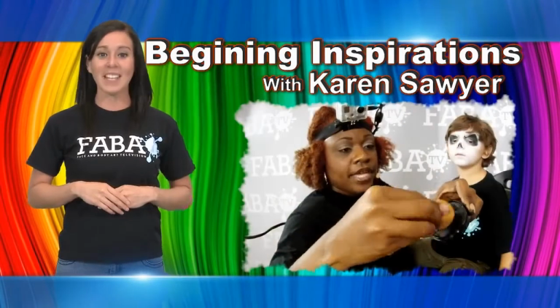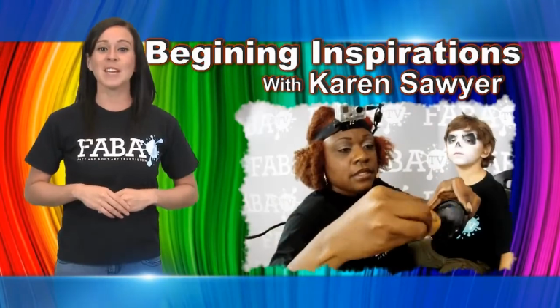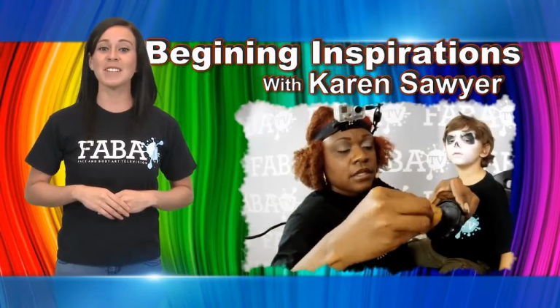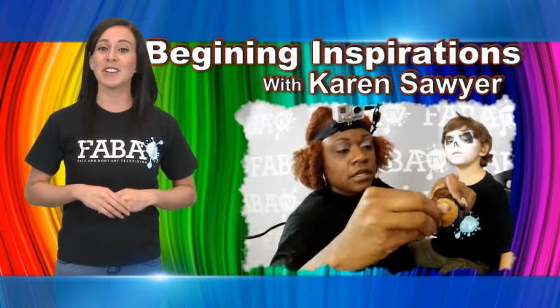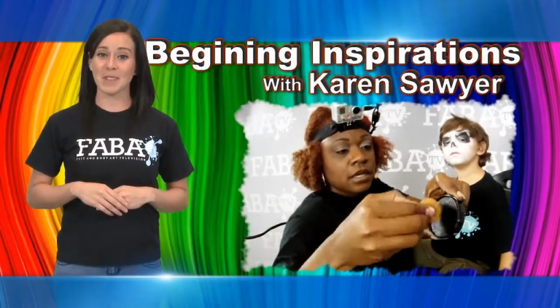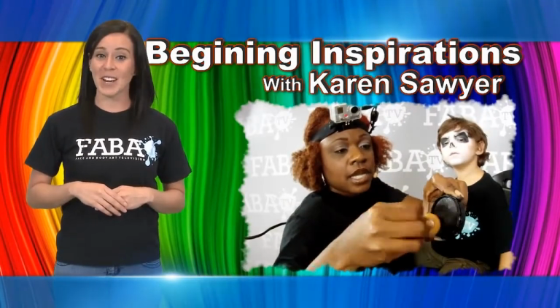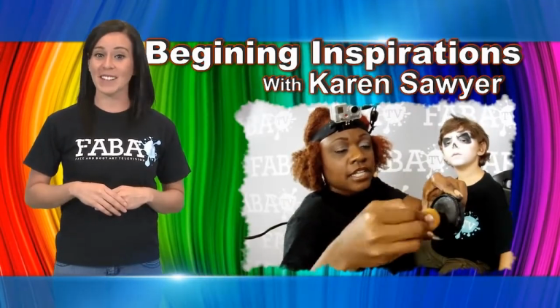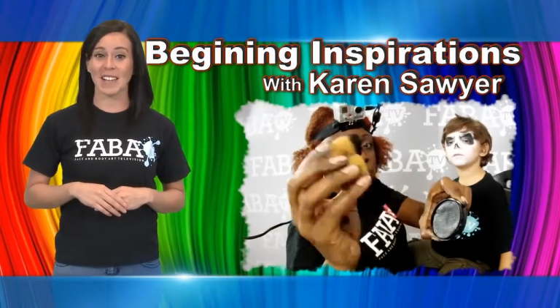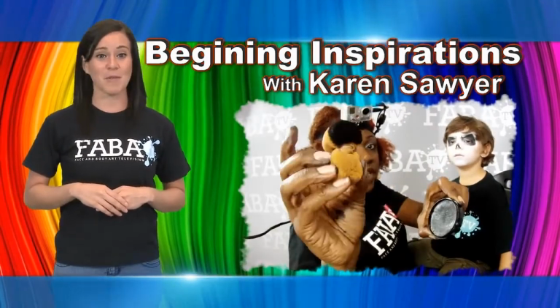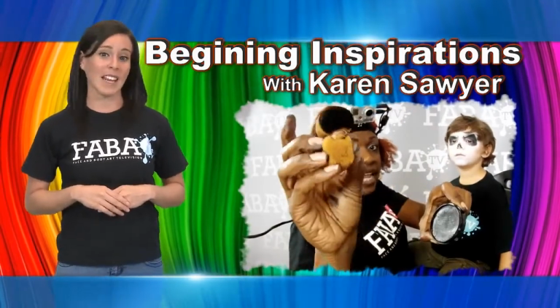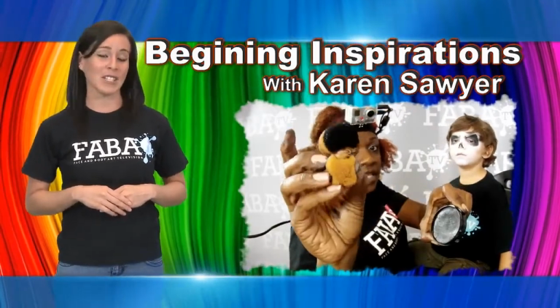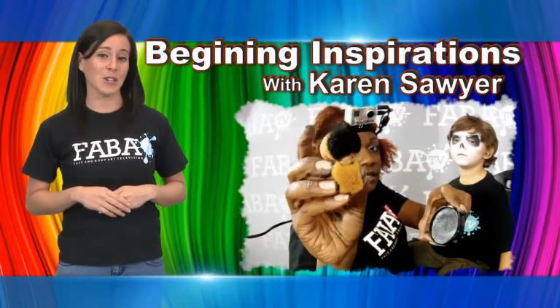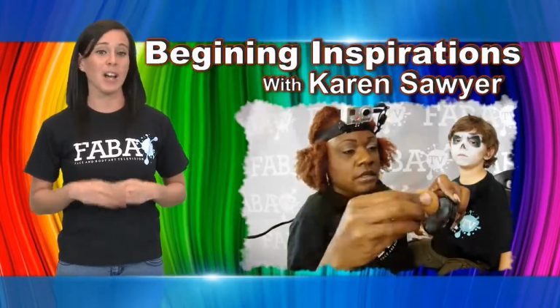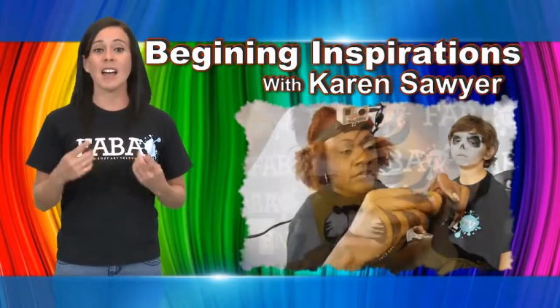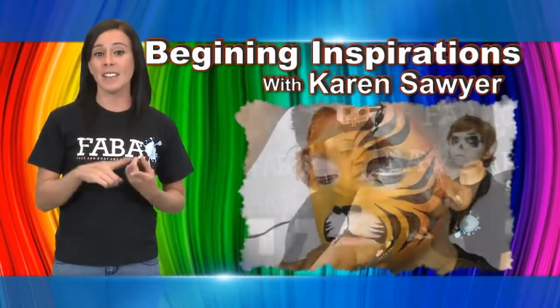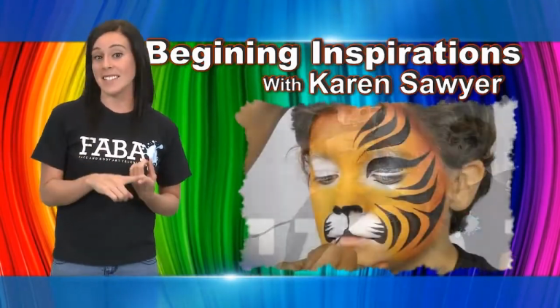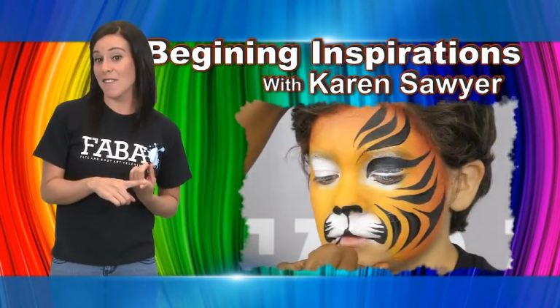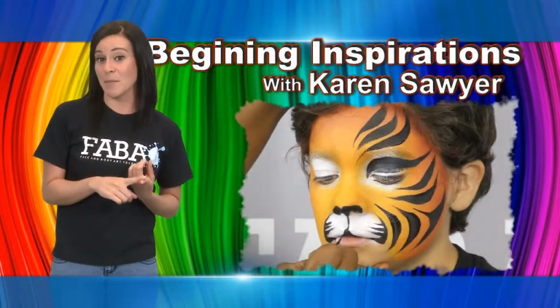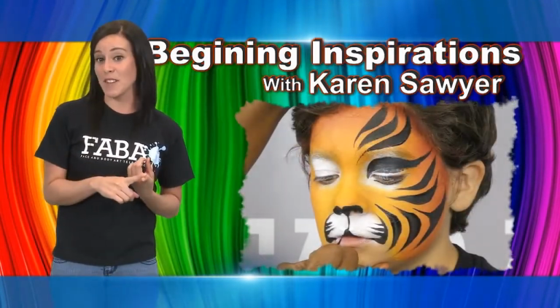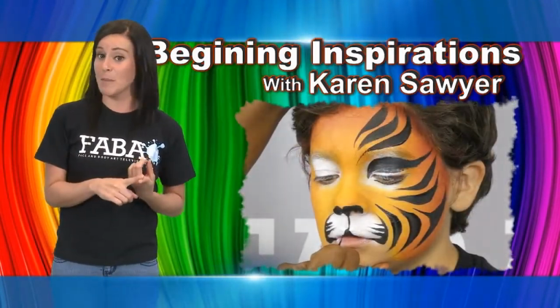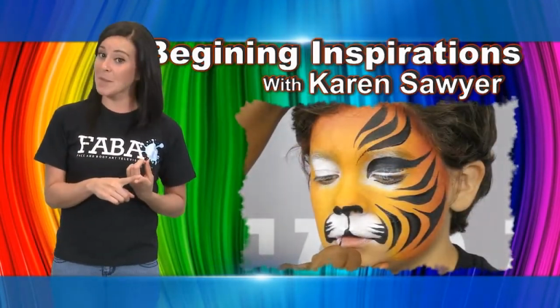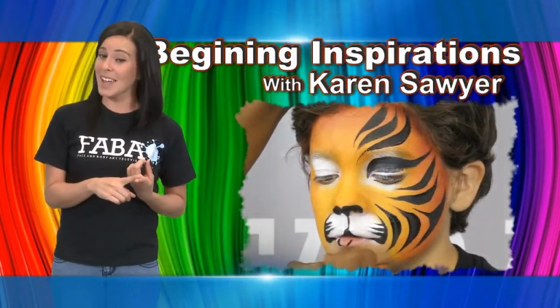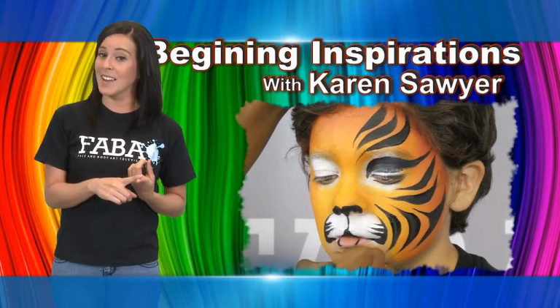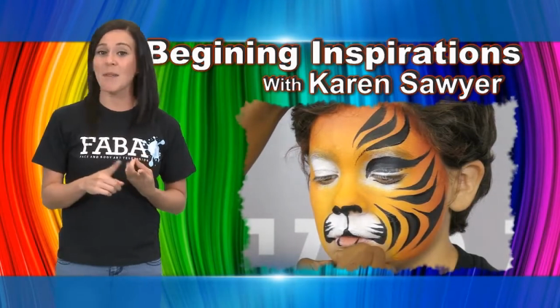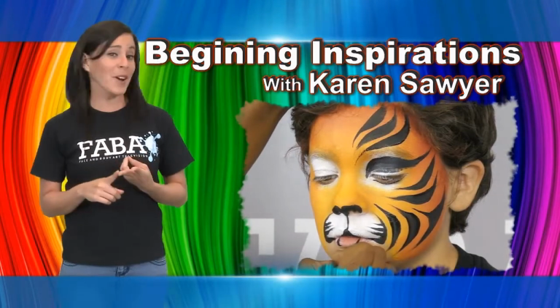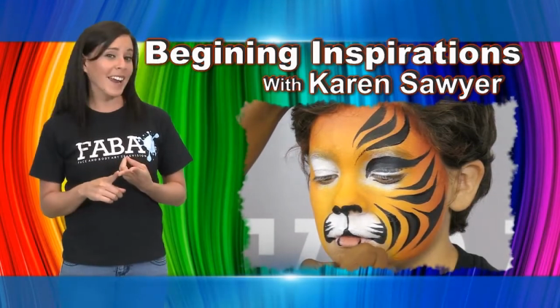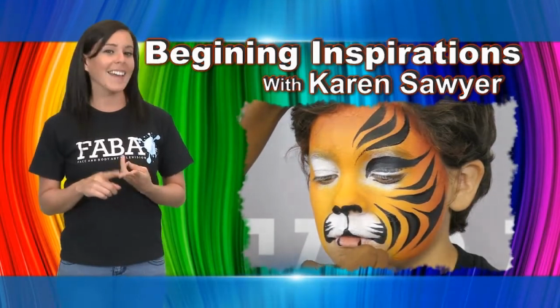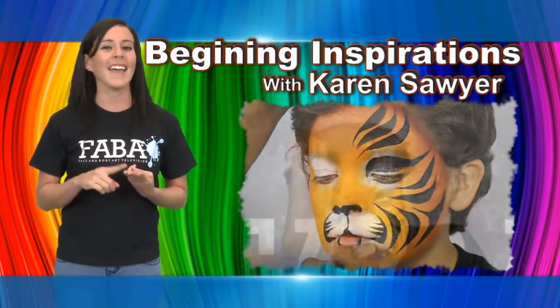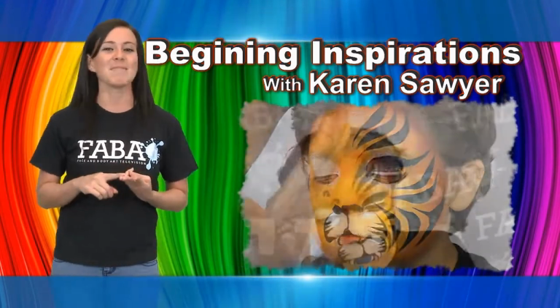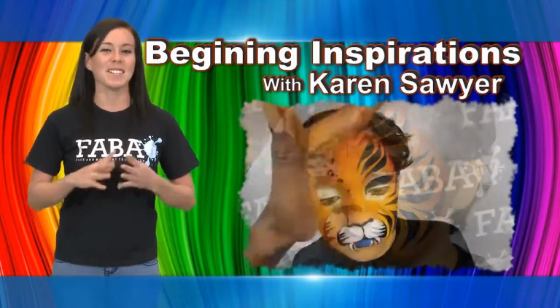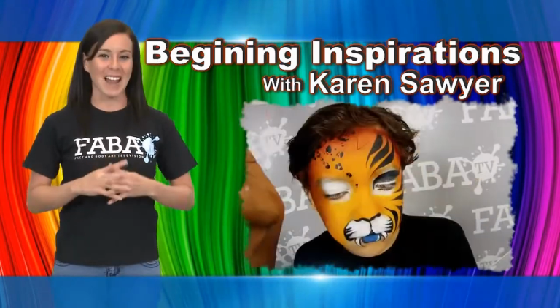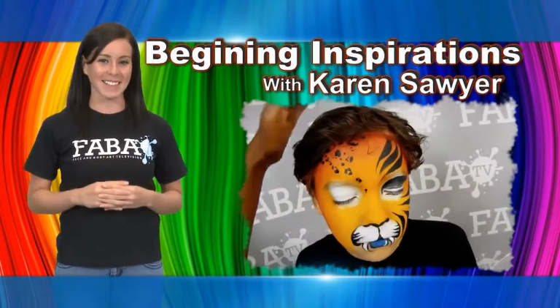Tips and tricks will be shared in this segment relating to contents to have in a professional makeup kit, marketing, and business practices.